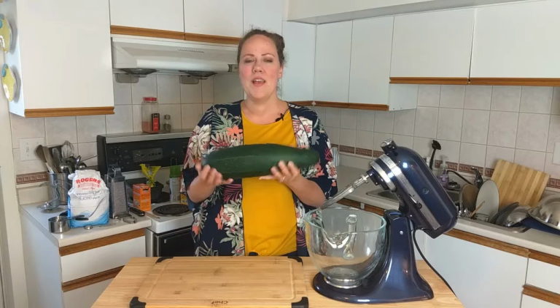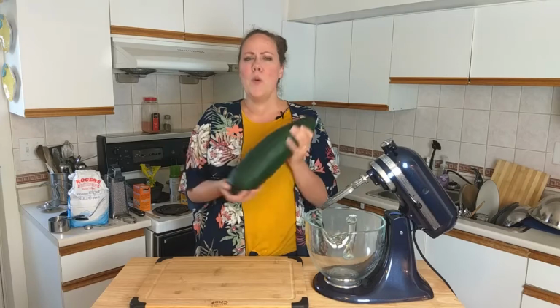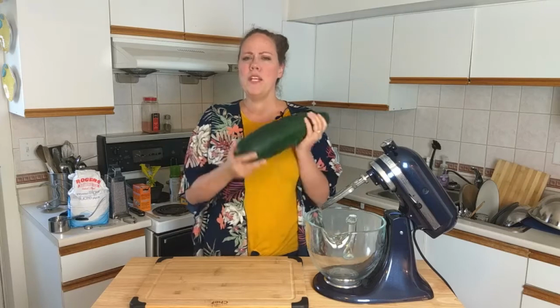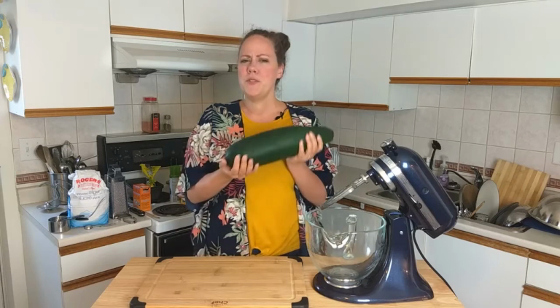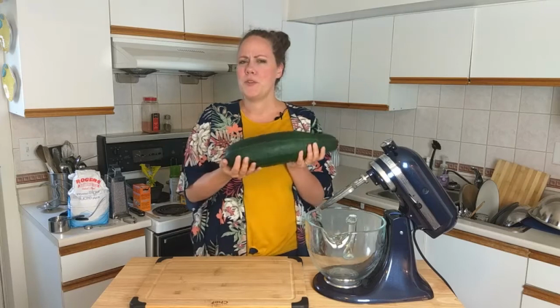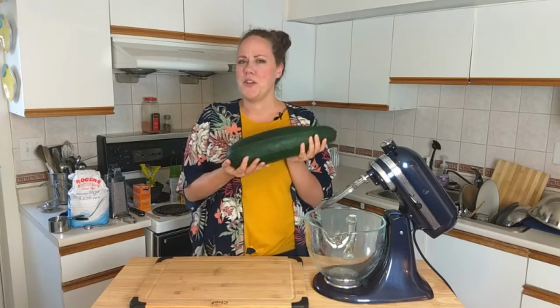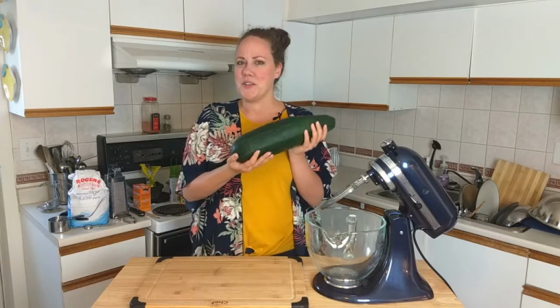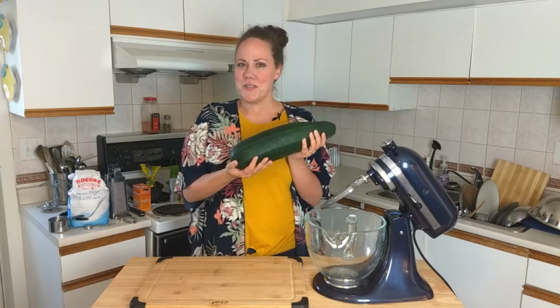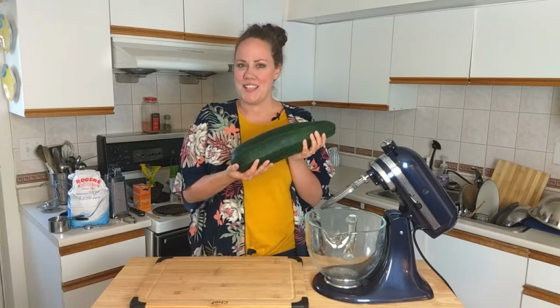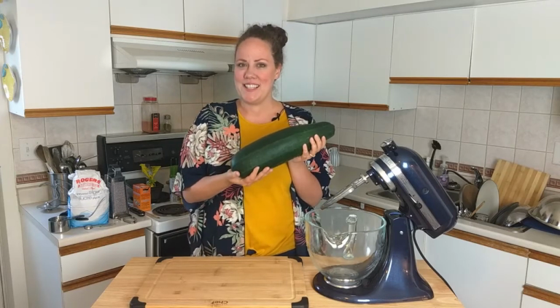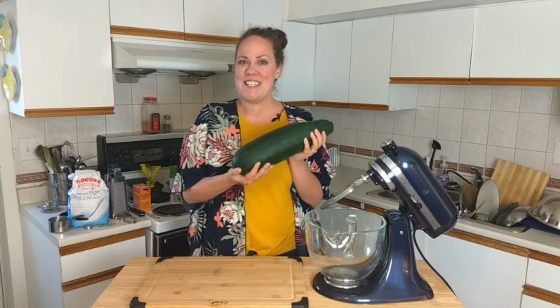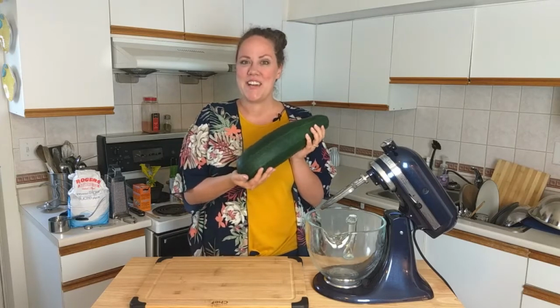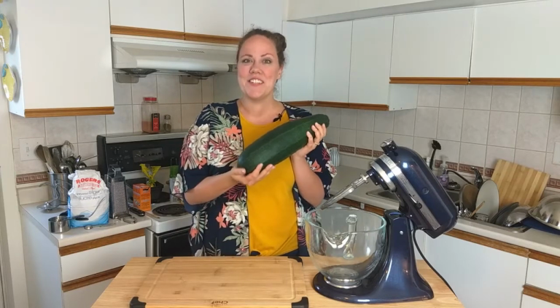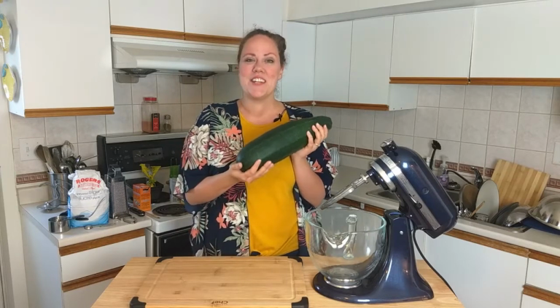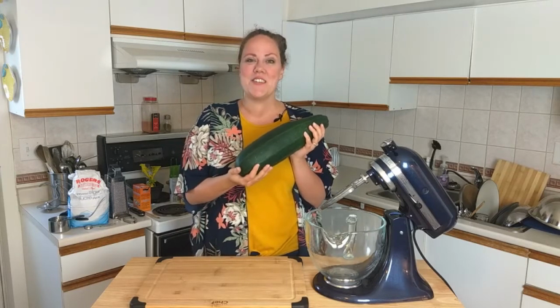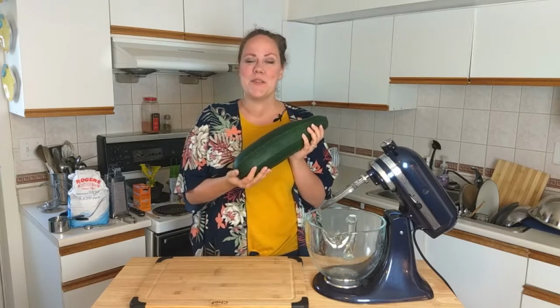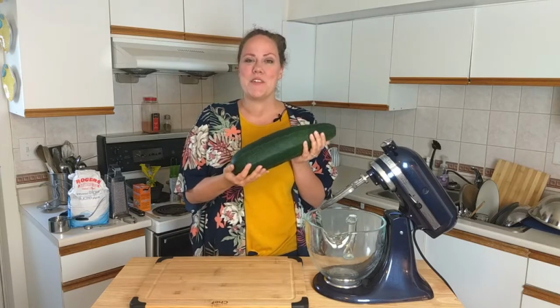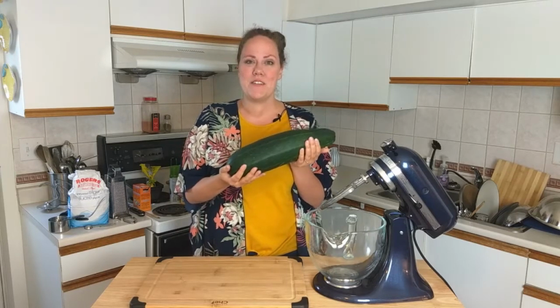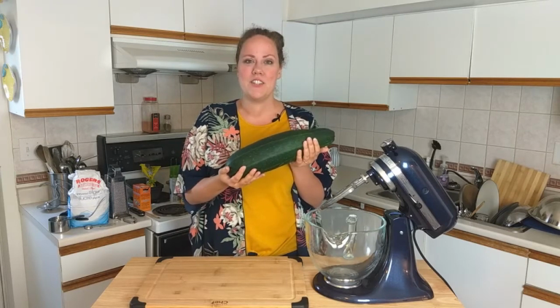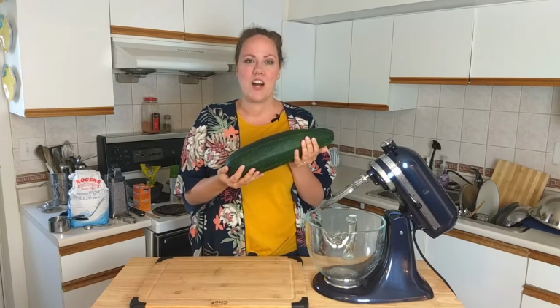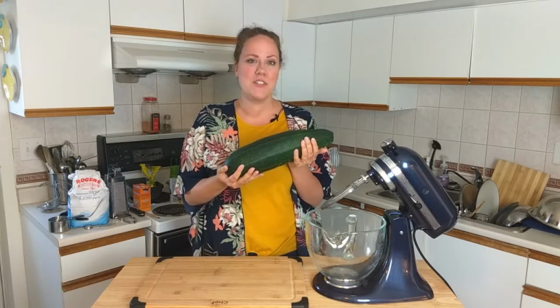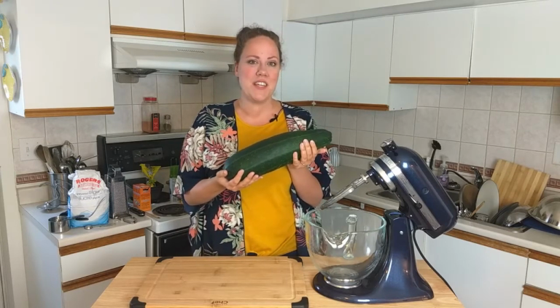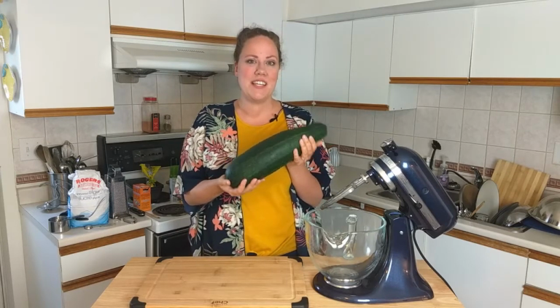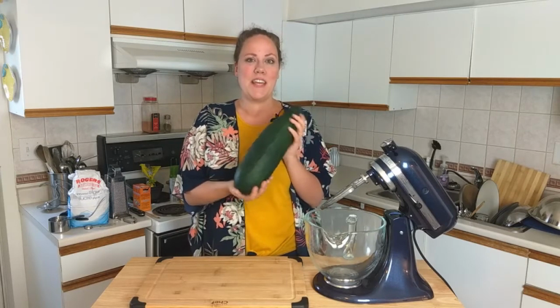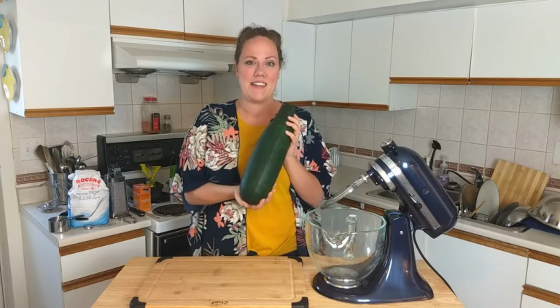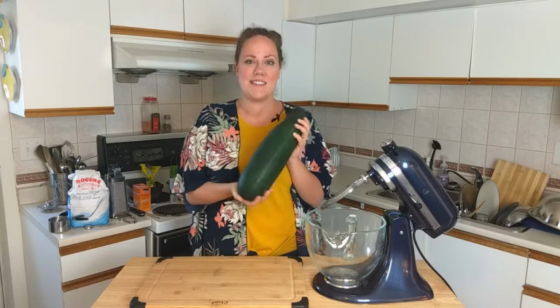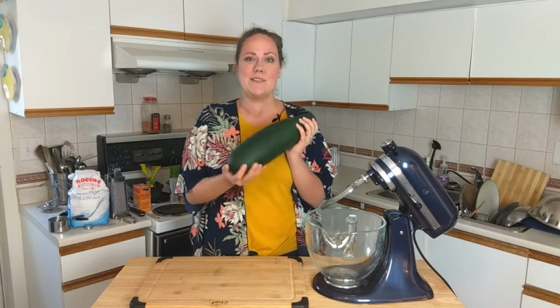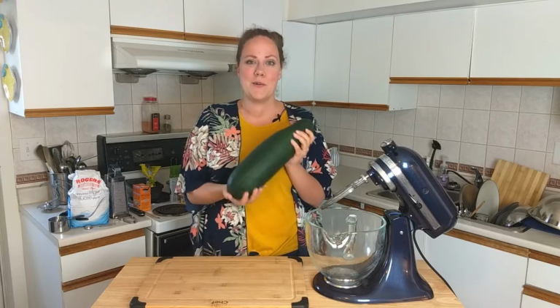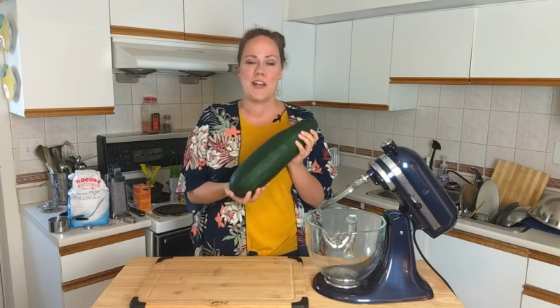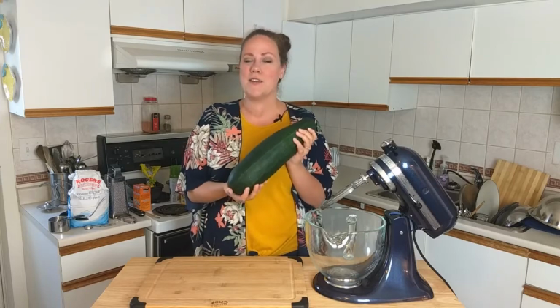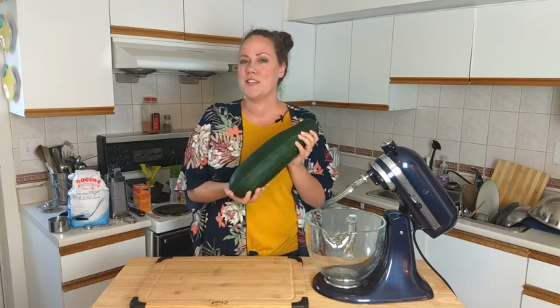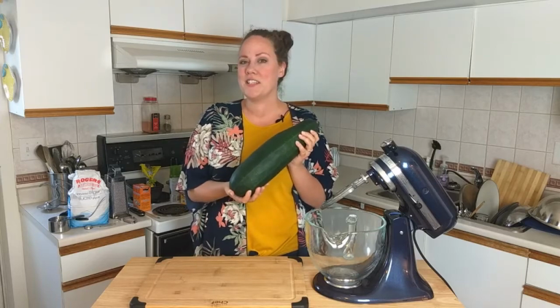What do you do with all your zucchini? Today I'm going to share with you one of my favorite chocolate zucchini cakes. It's so great, you're going to love it.